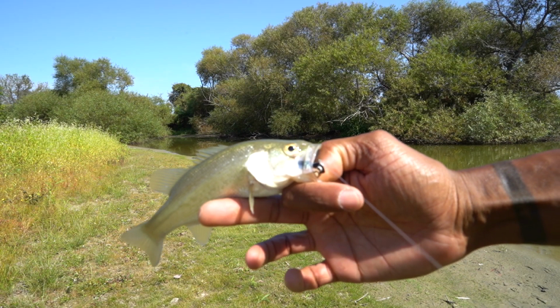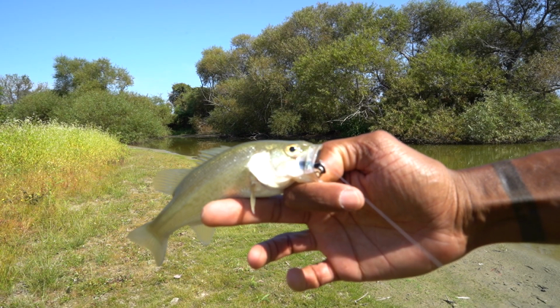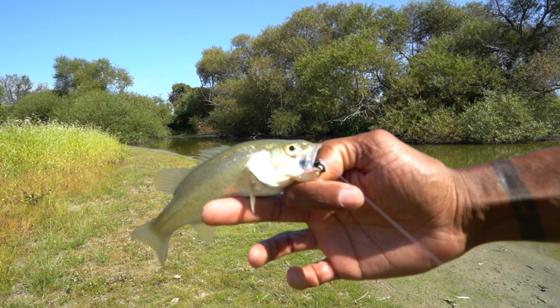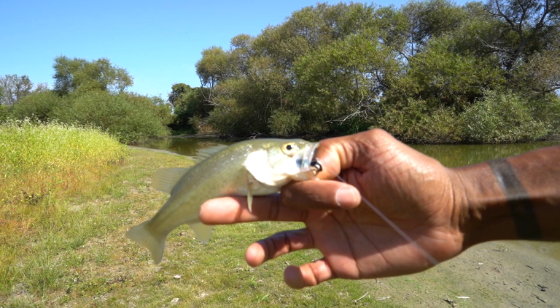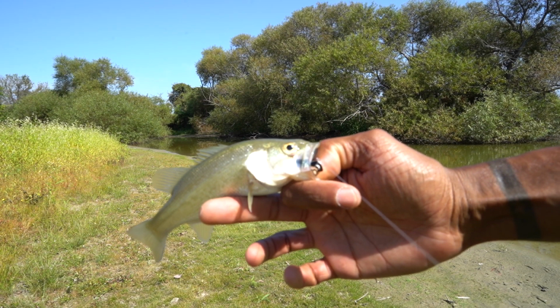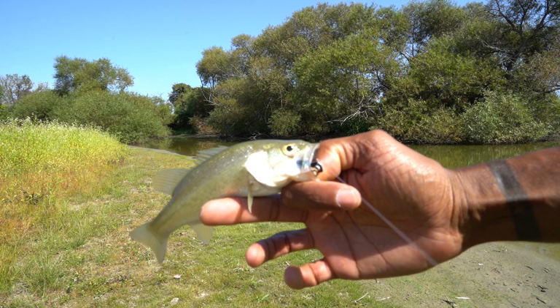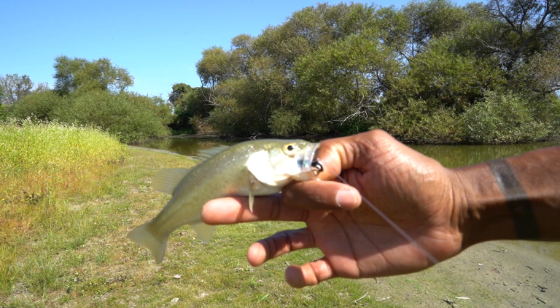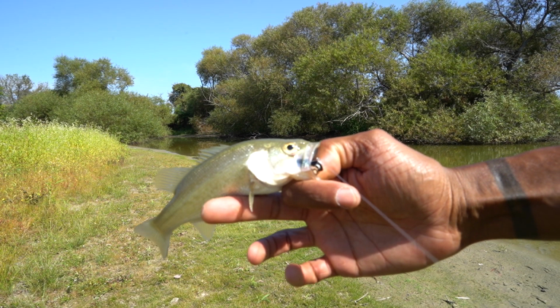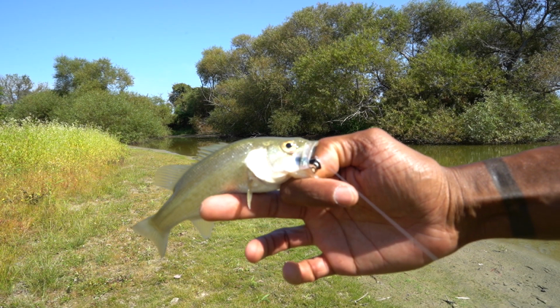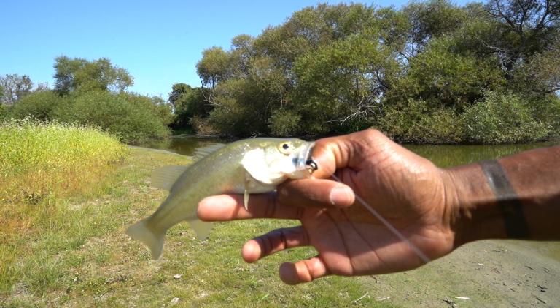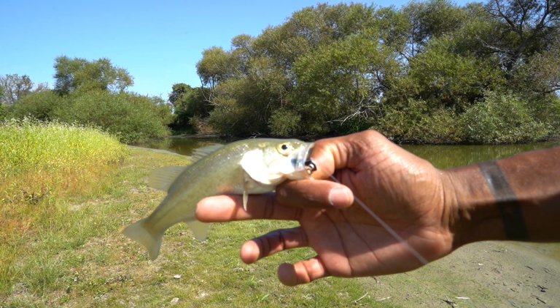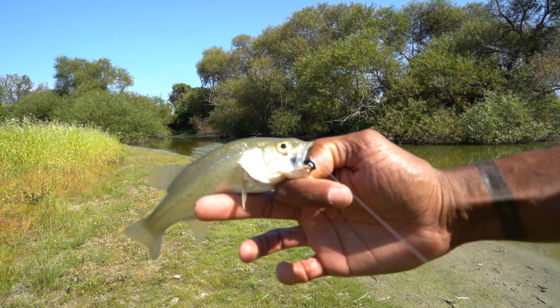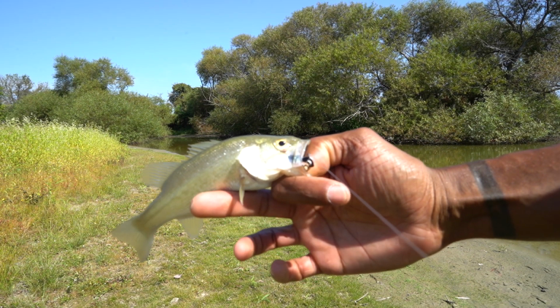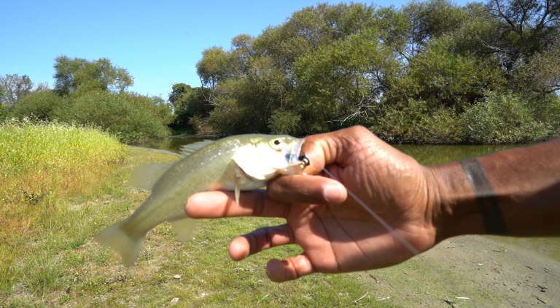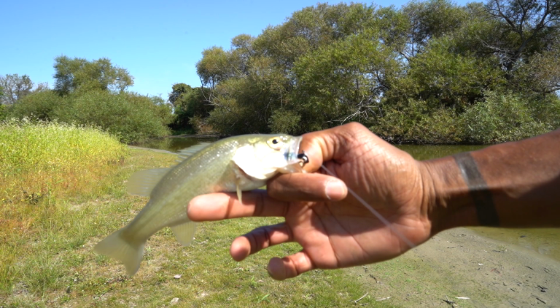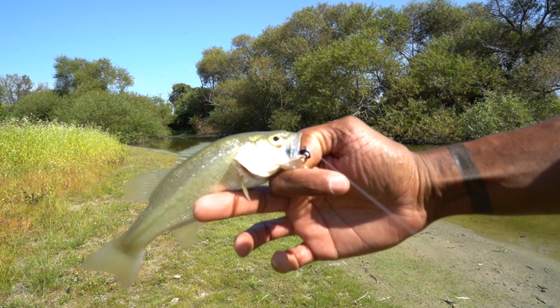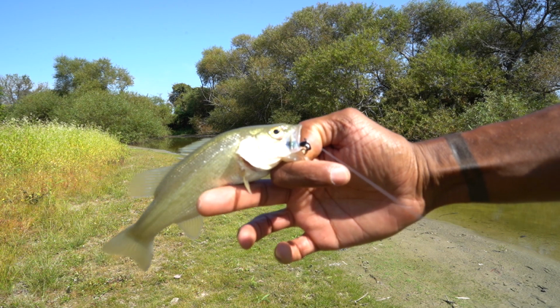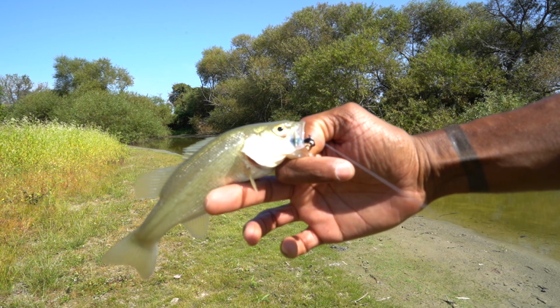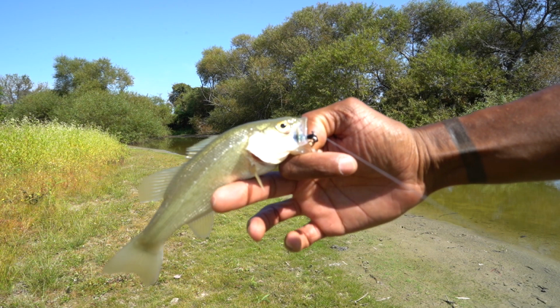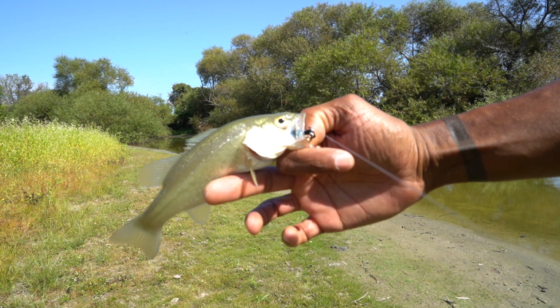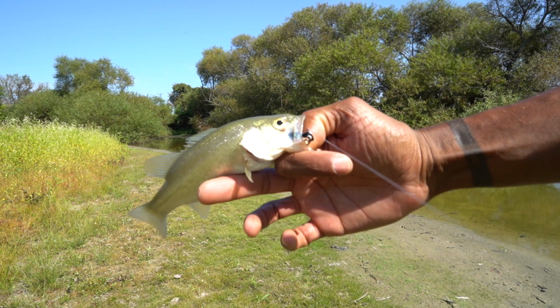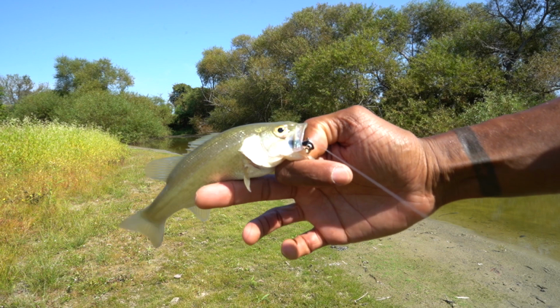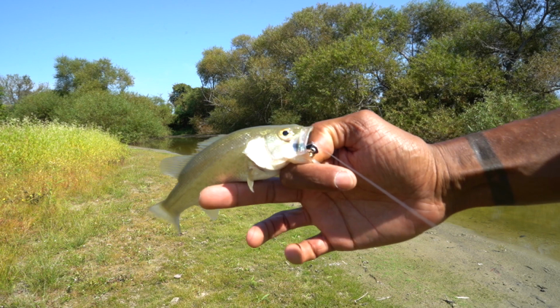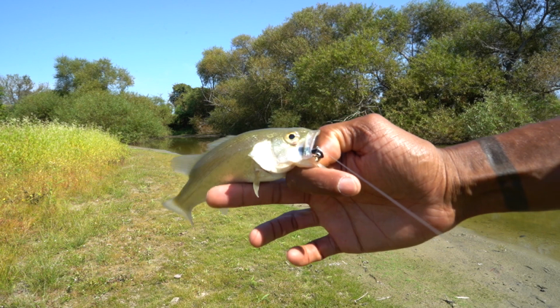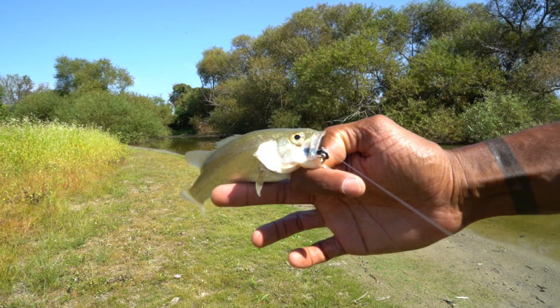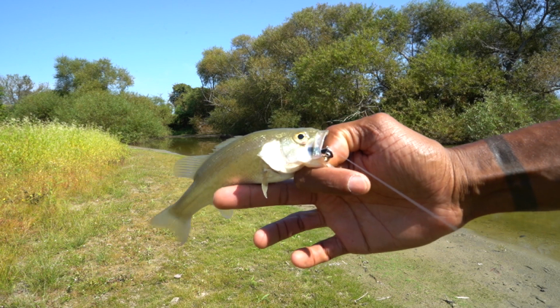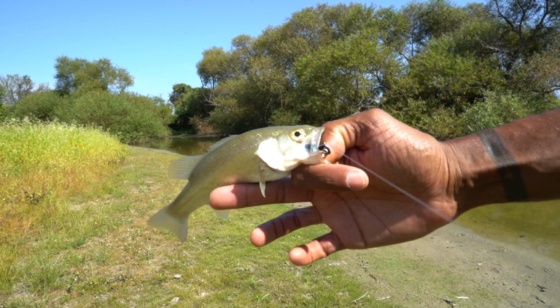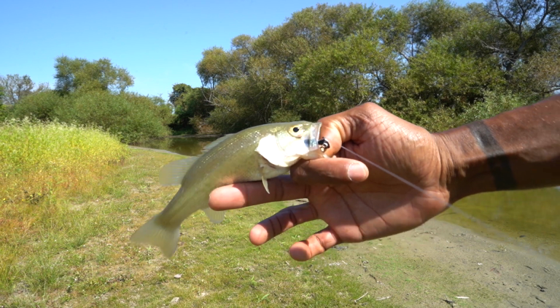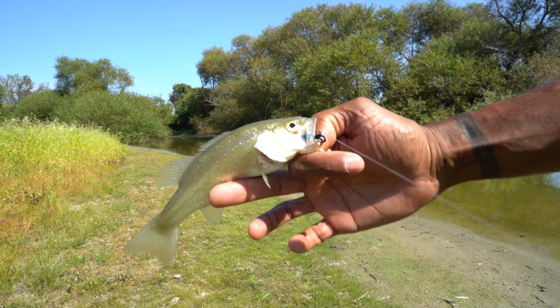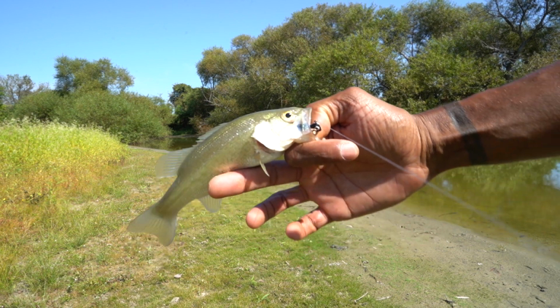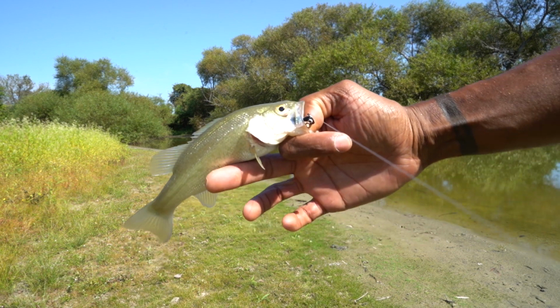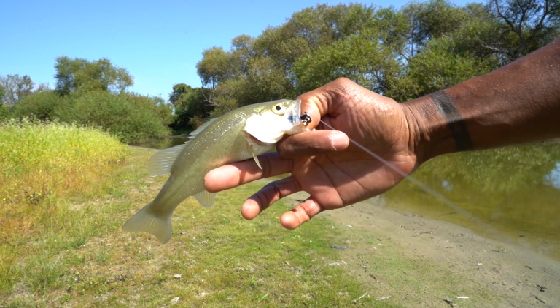Just got the first fish from pond number two after about 30 minutes of fishing and three lure changes.